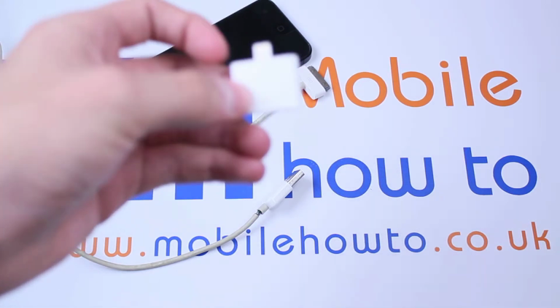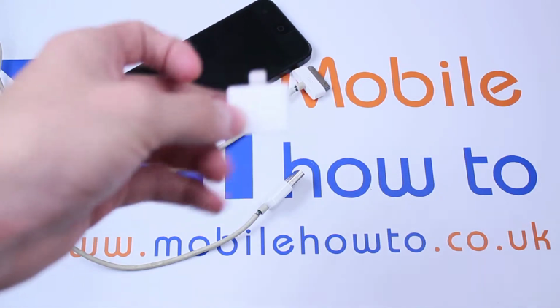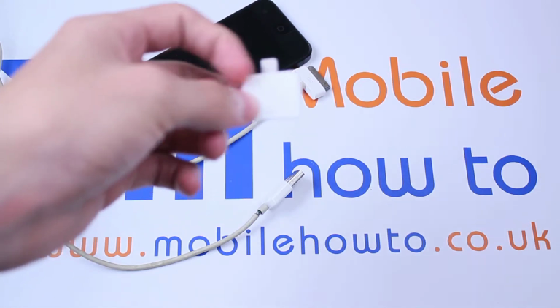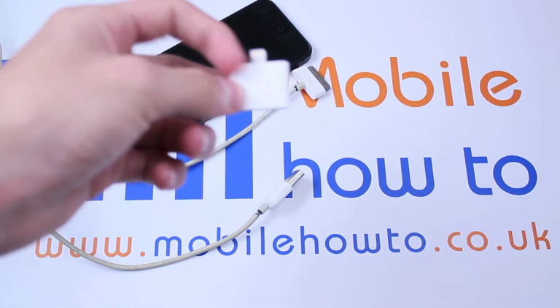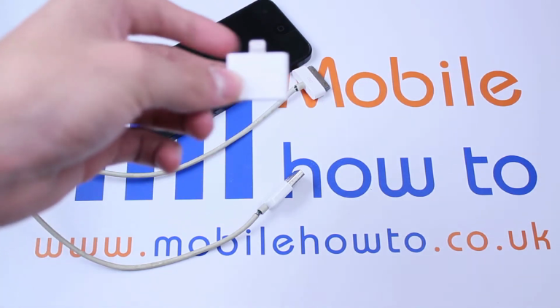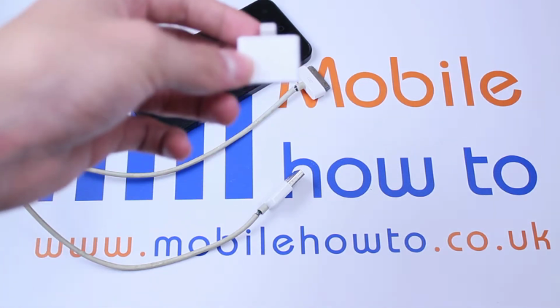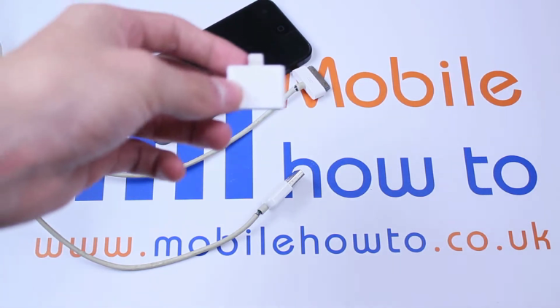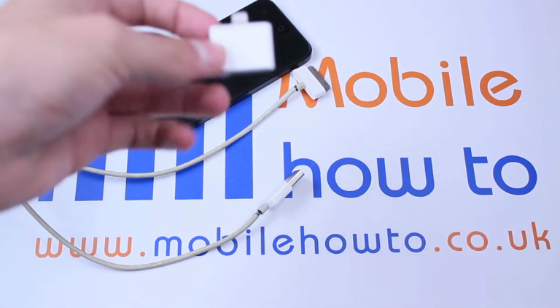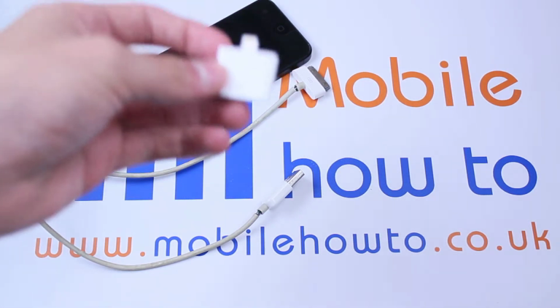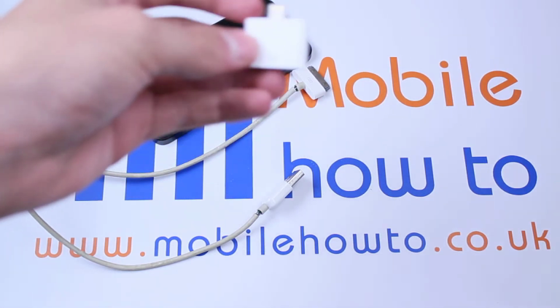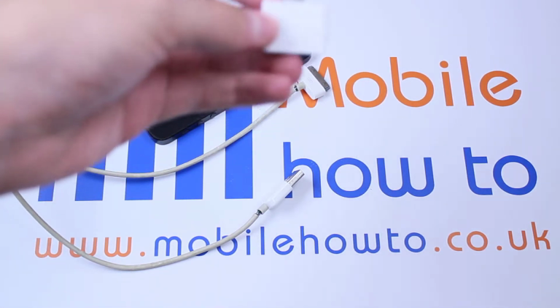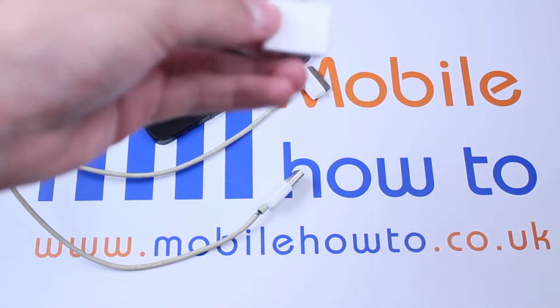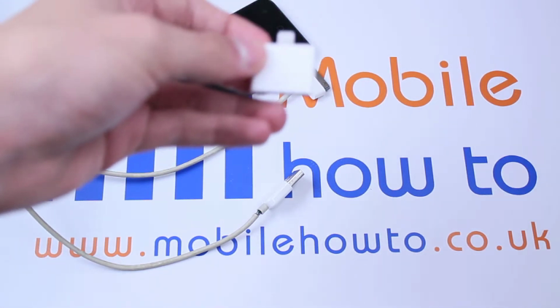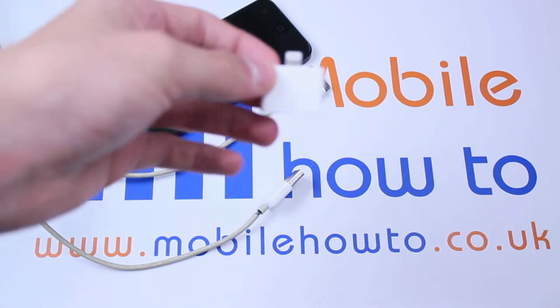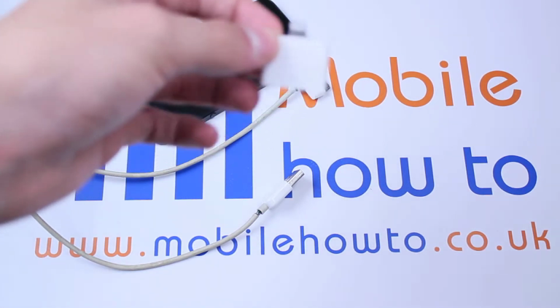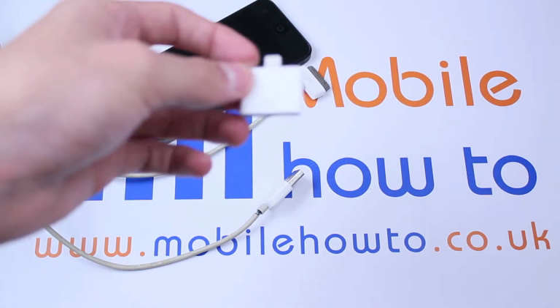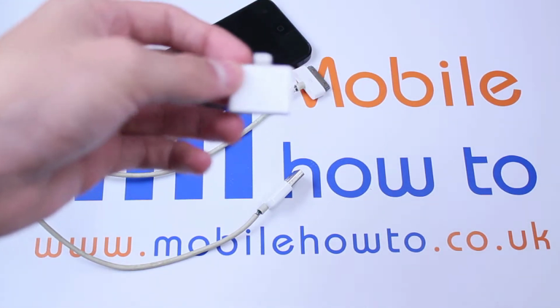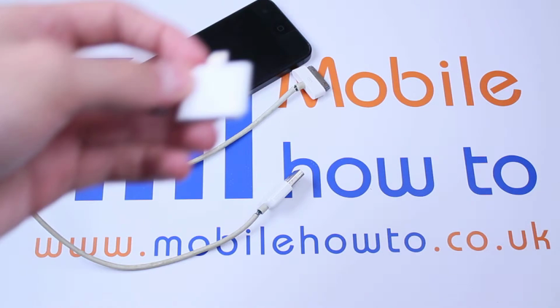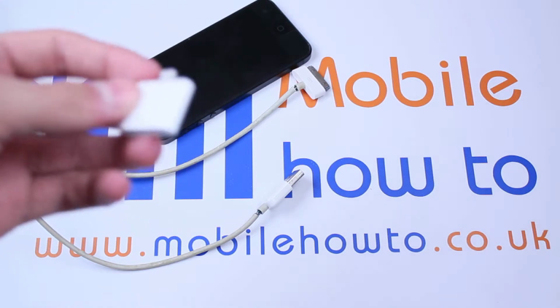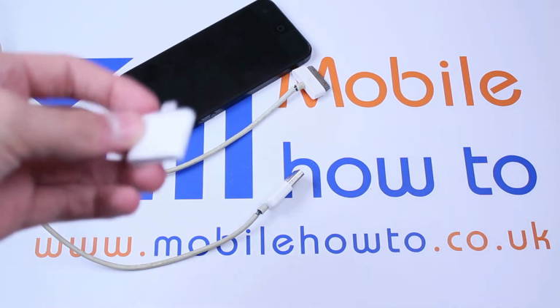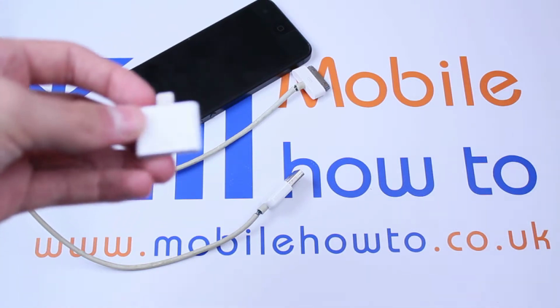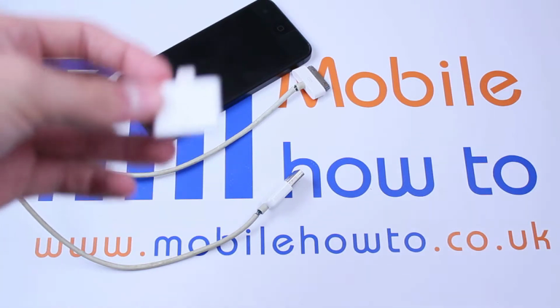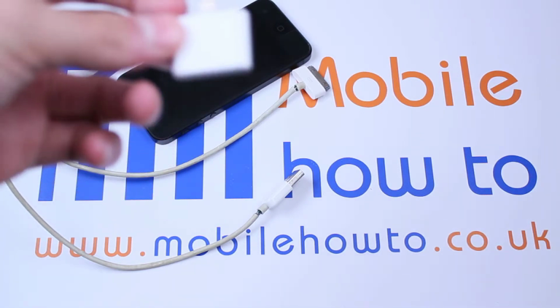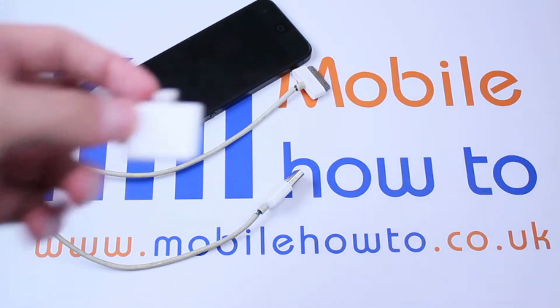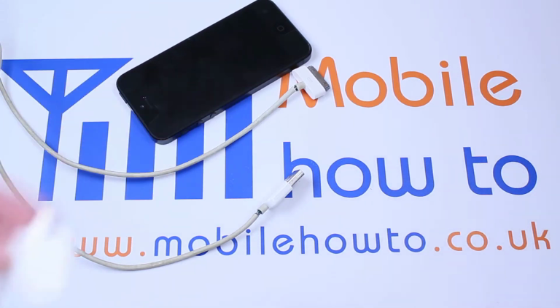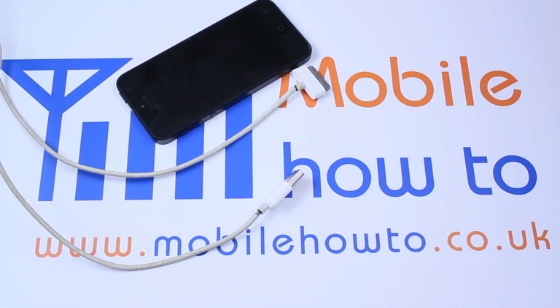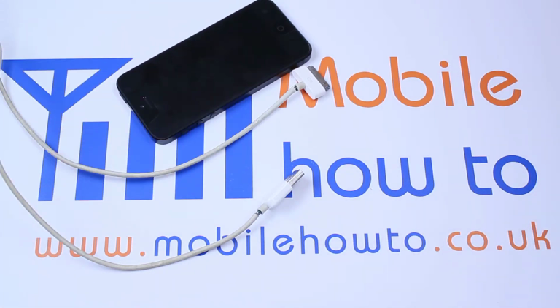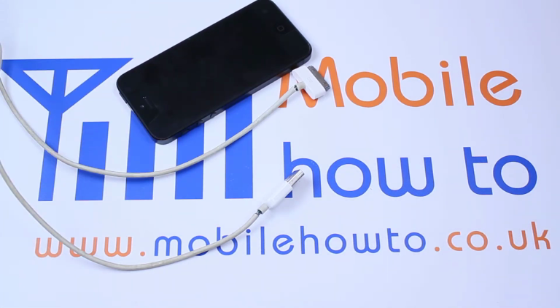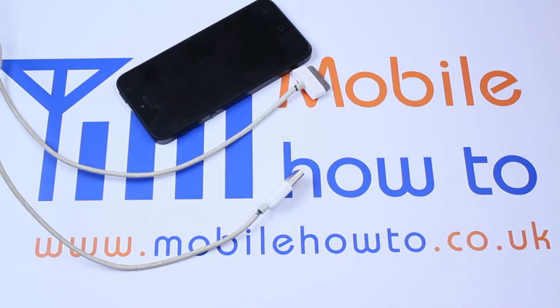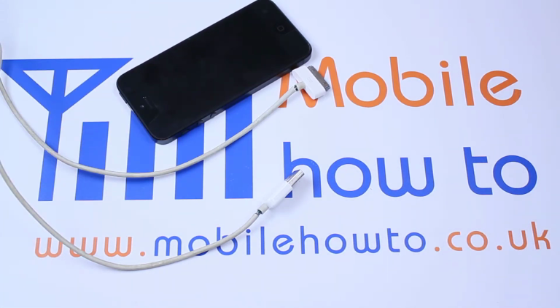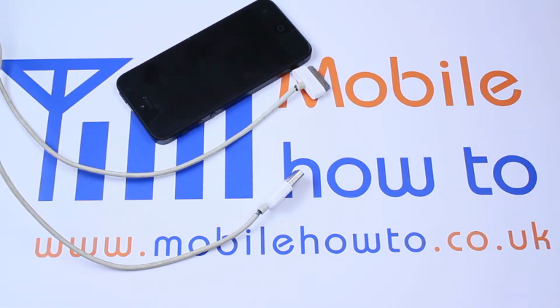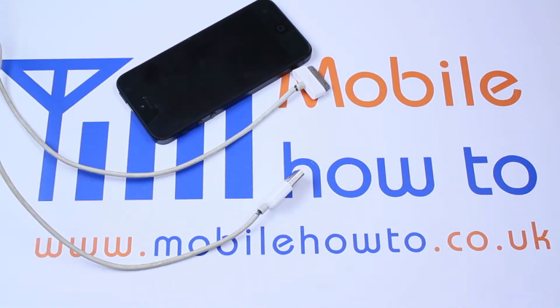This can be found at Apple retail stores, however you will be able to purchase it online at a cheaper price.